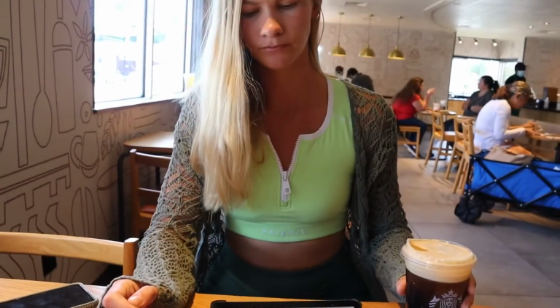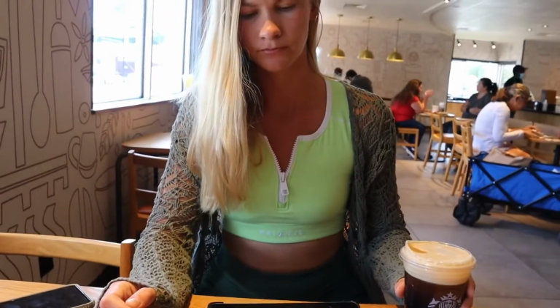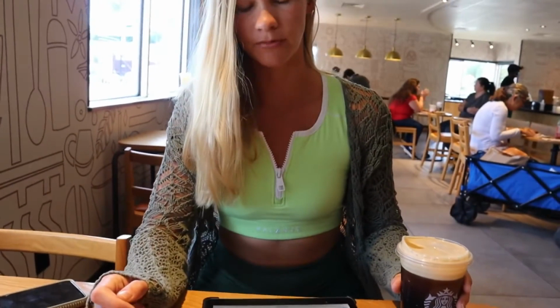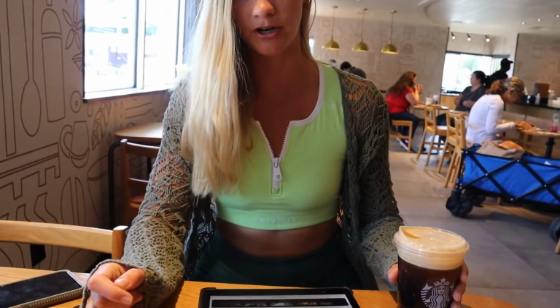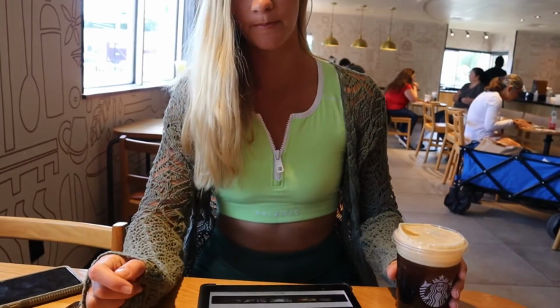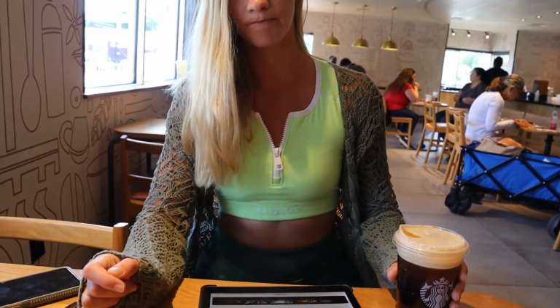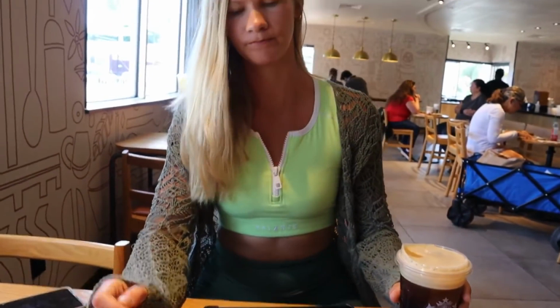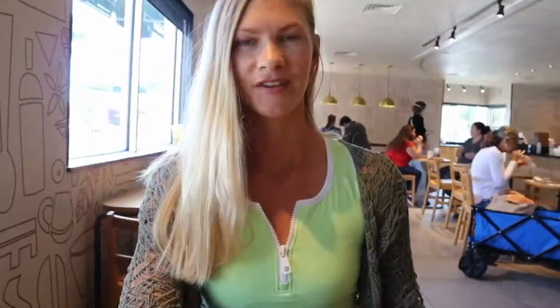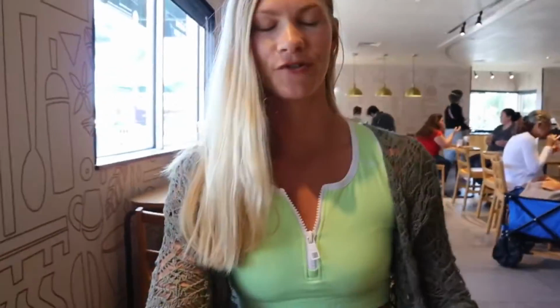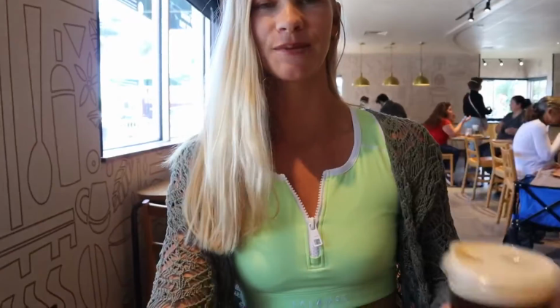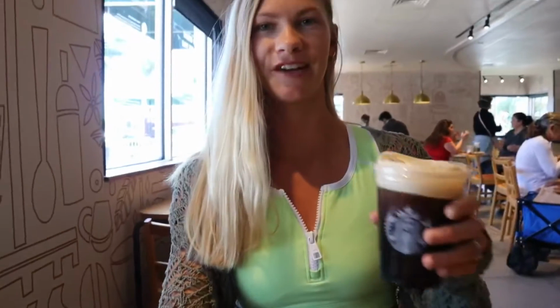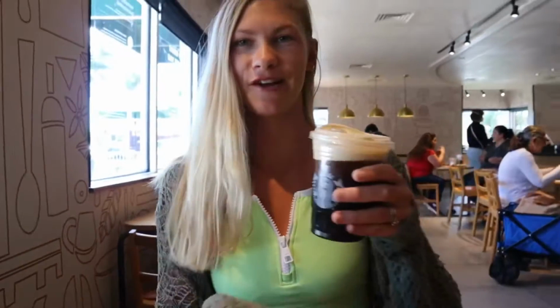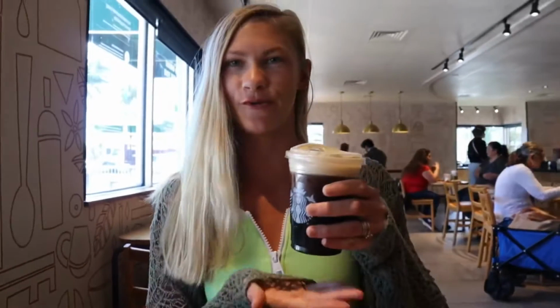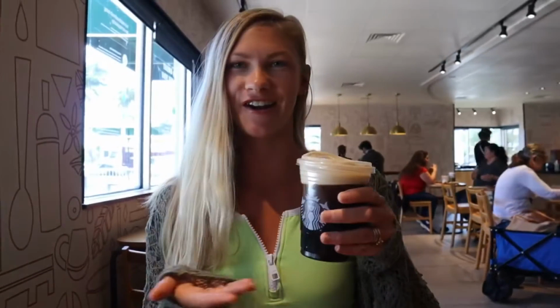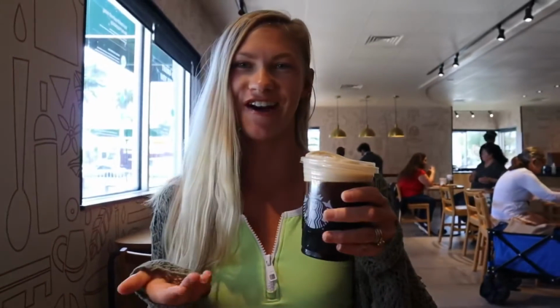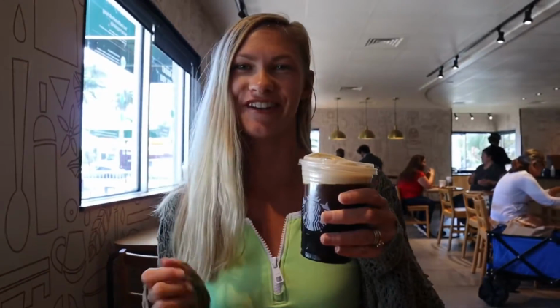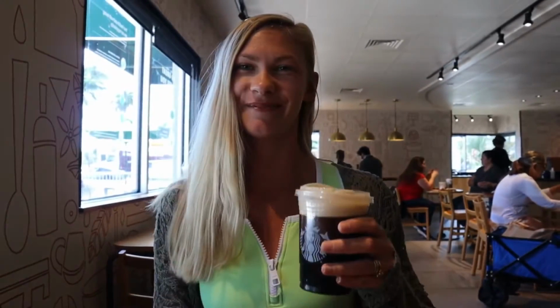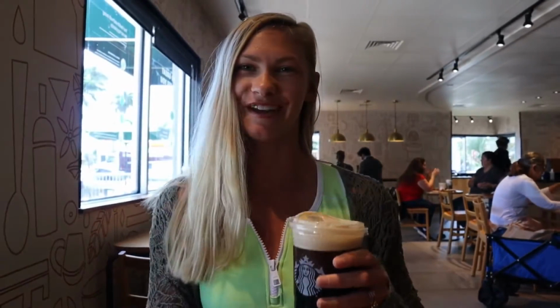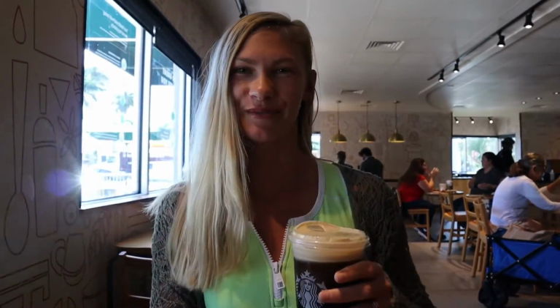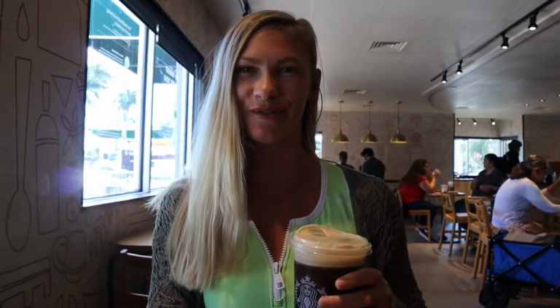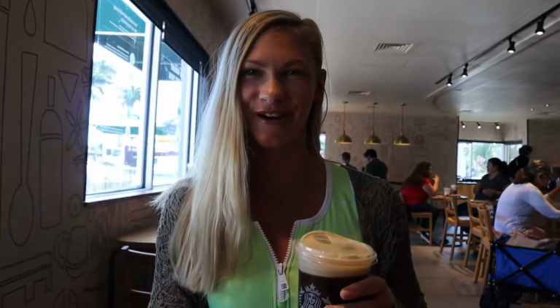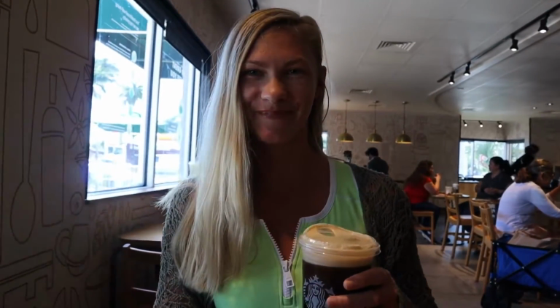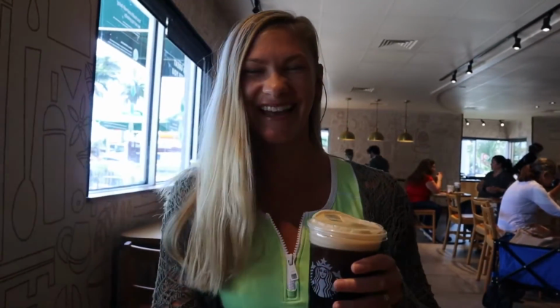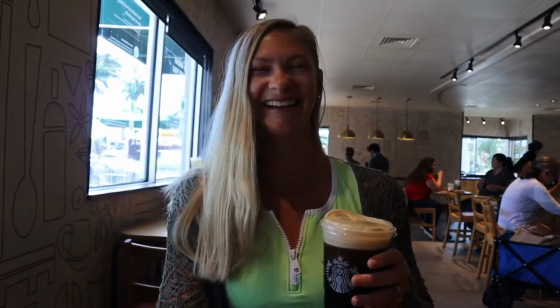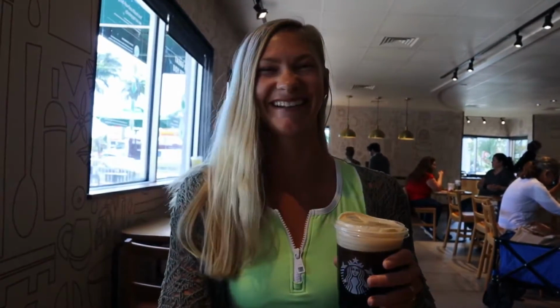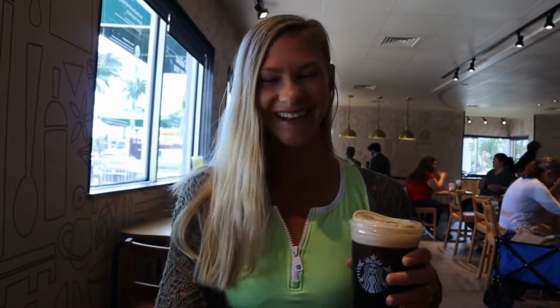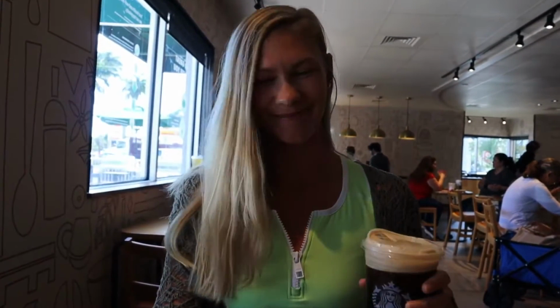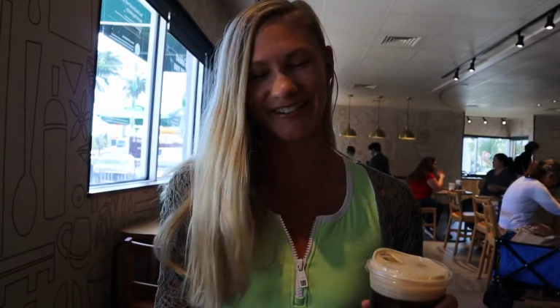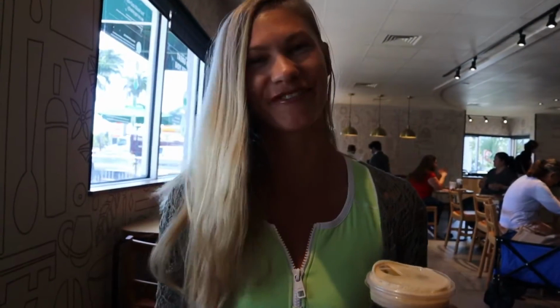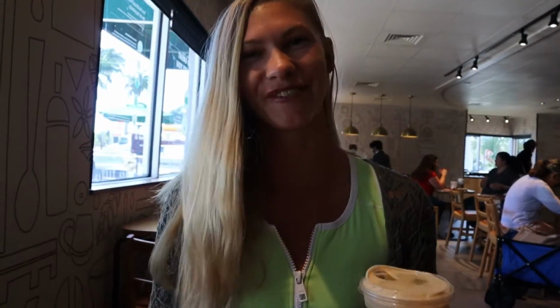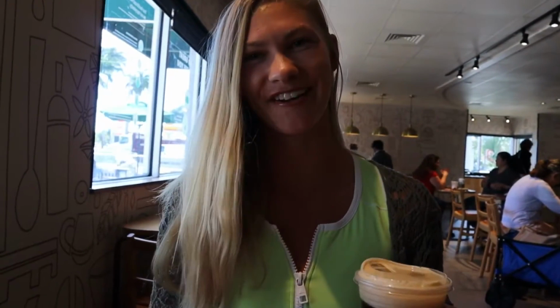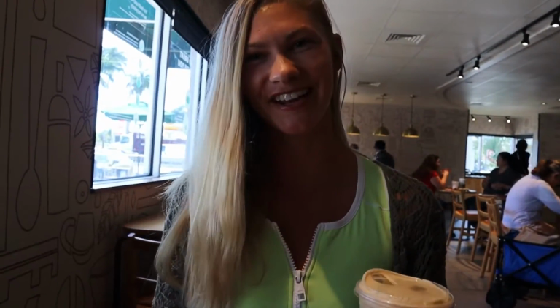It's almost ready. We're splitting one coffee because we're poor, but we're uploading our video.